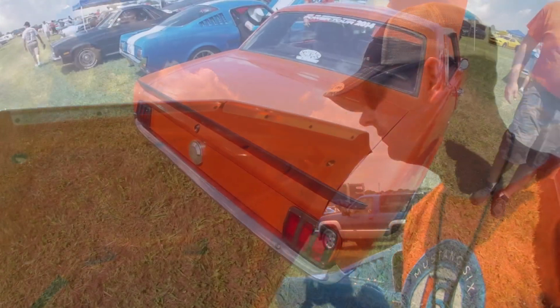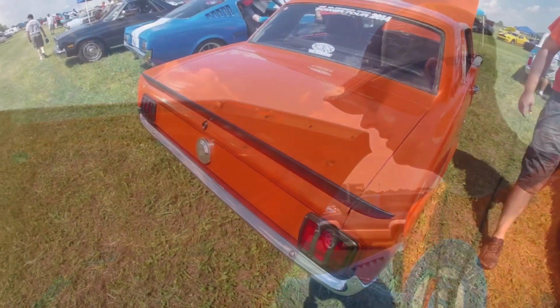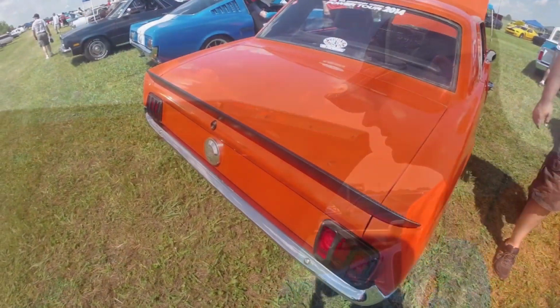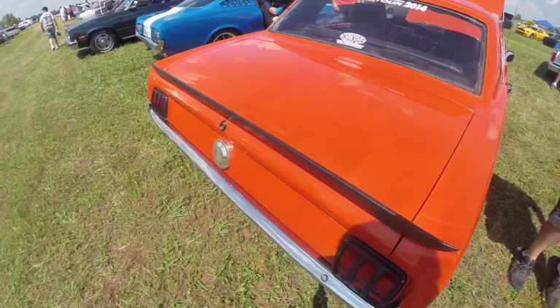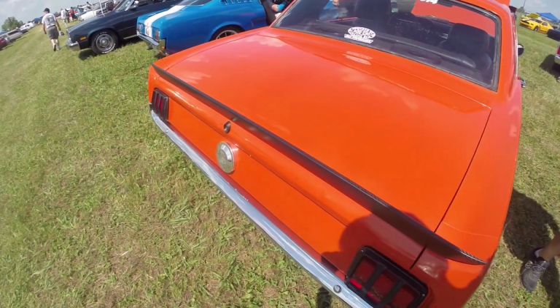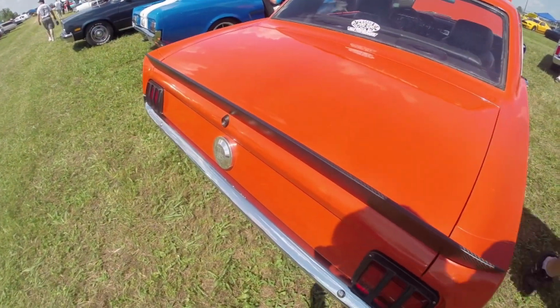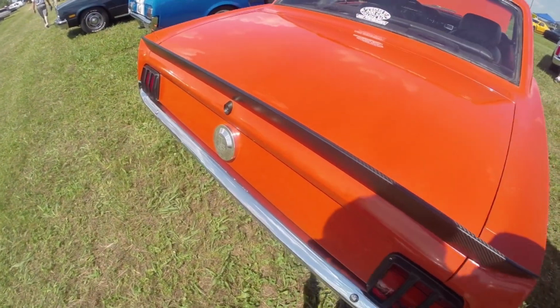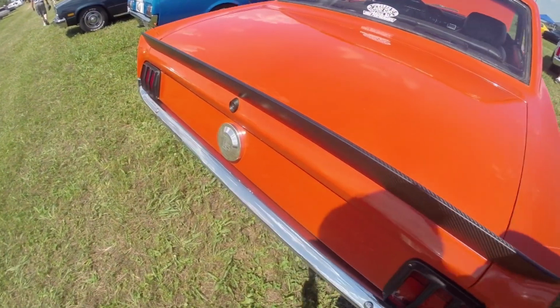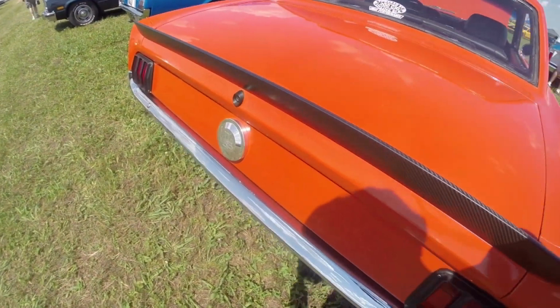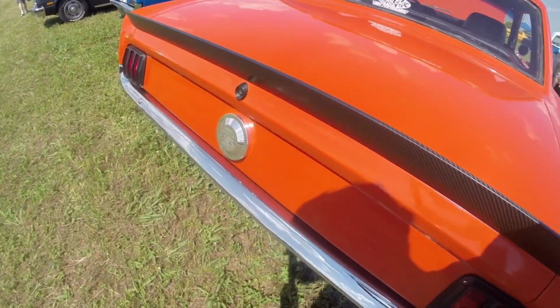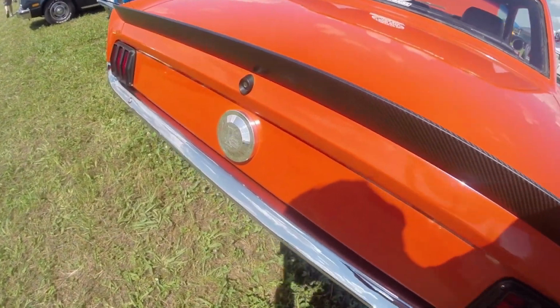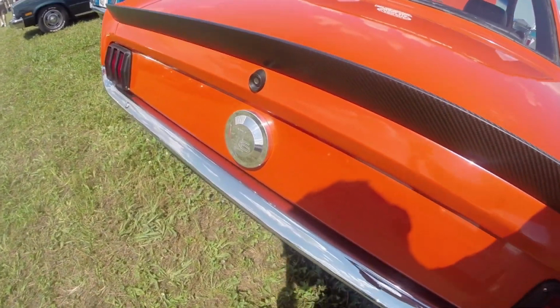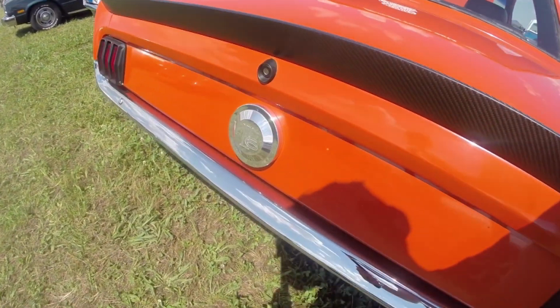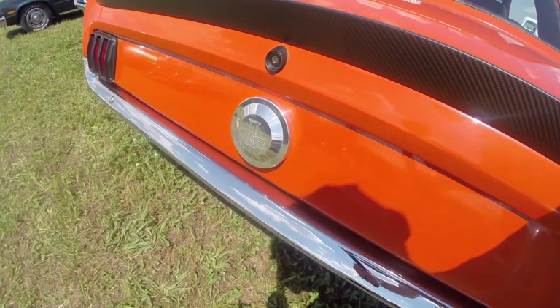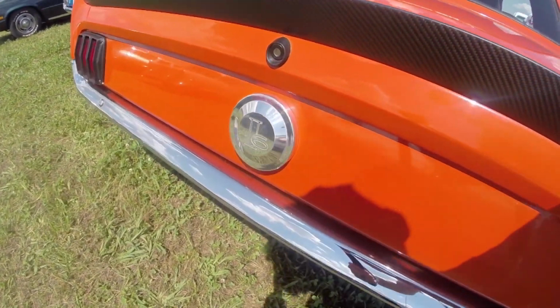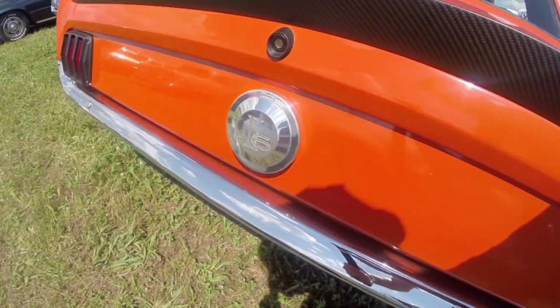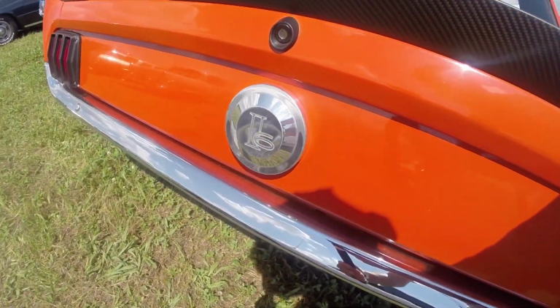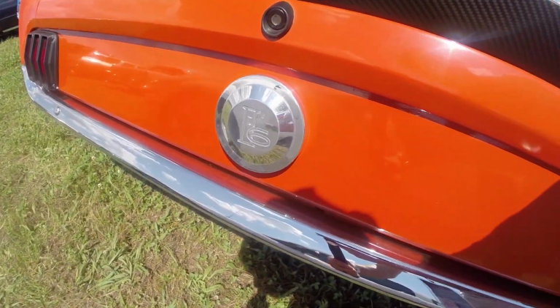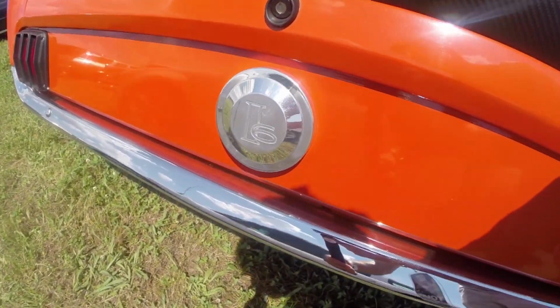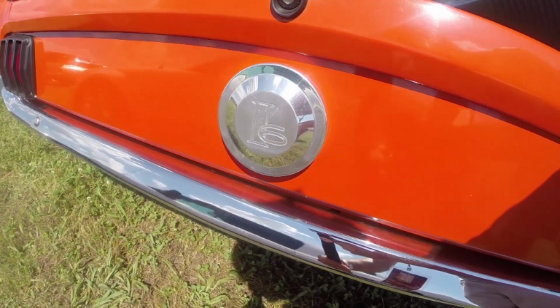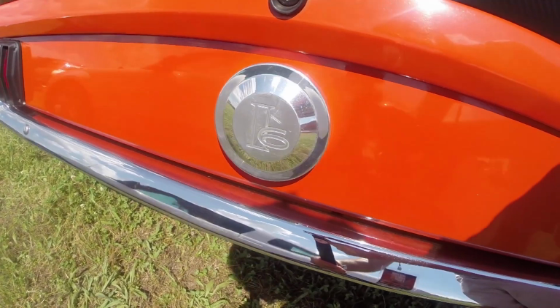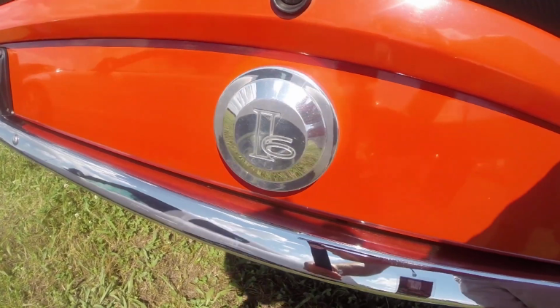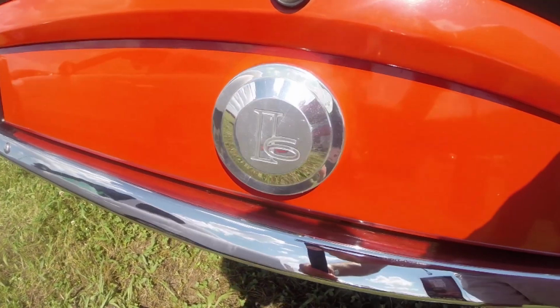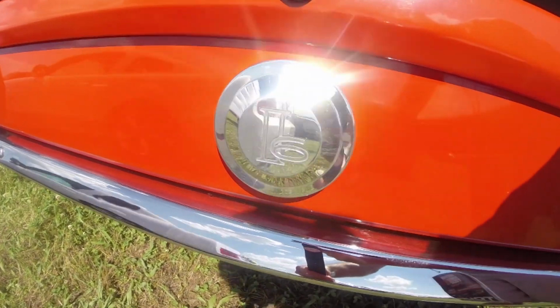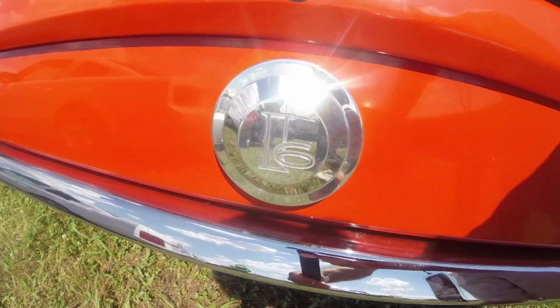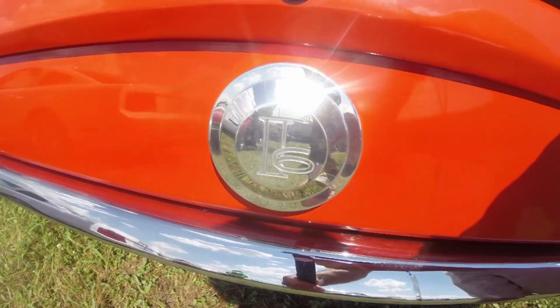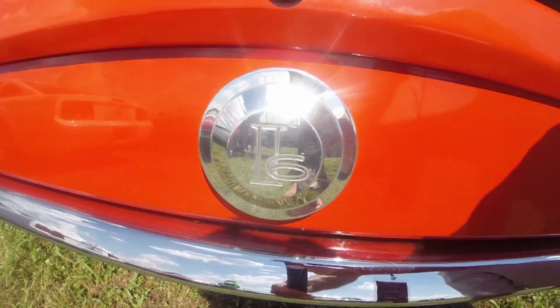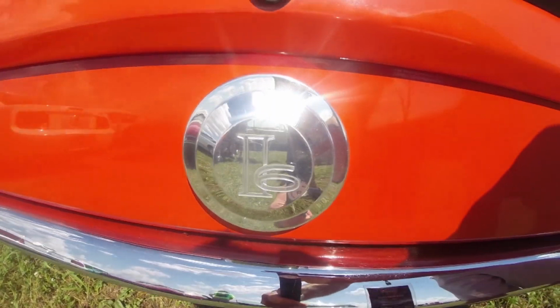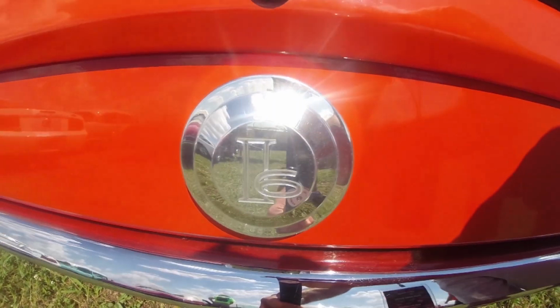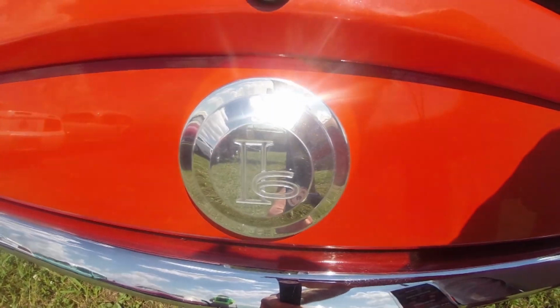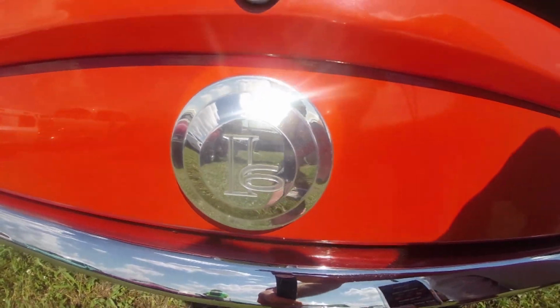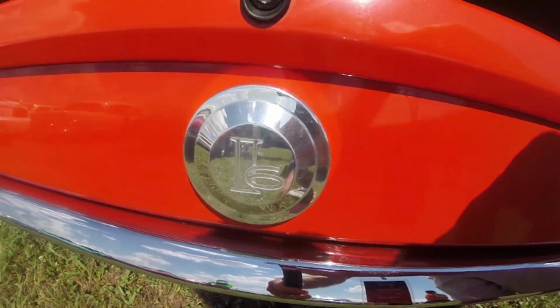I still have to do the paint and body work on it, which hopefully will get done in the next 6 months to a year. I'll probably get started with that soon.